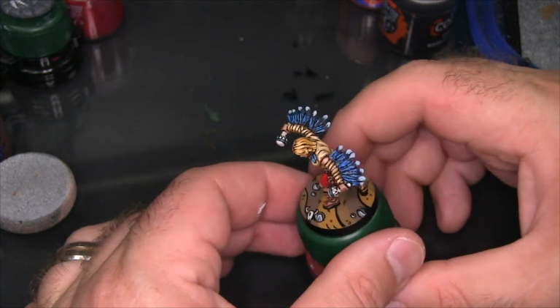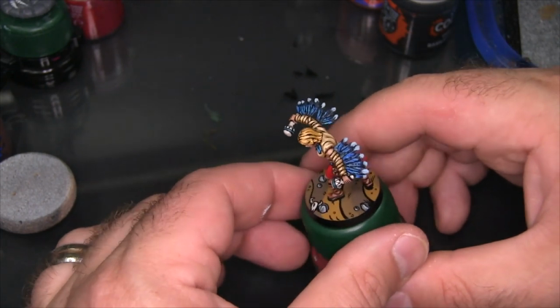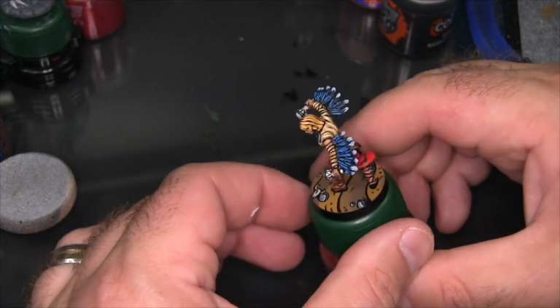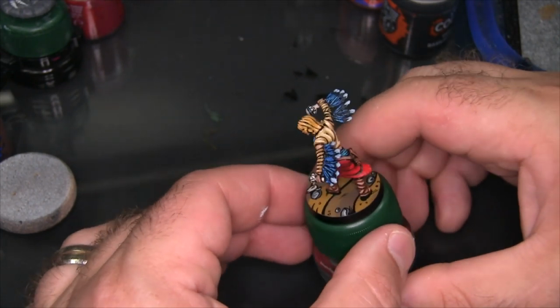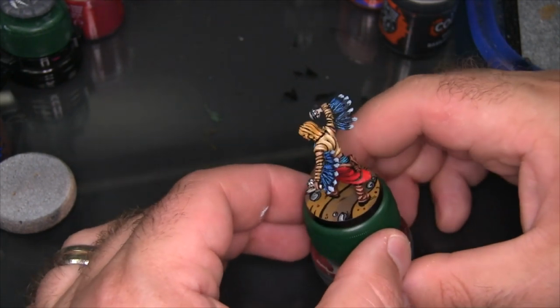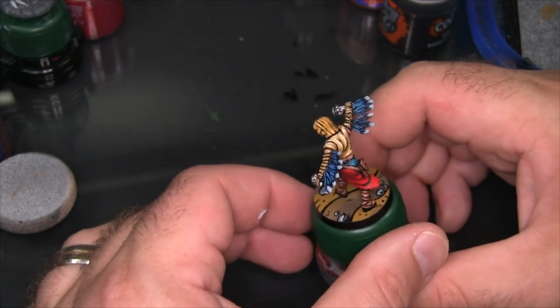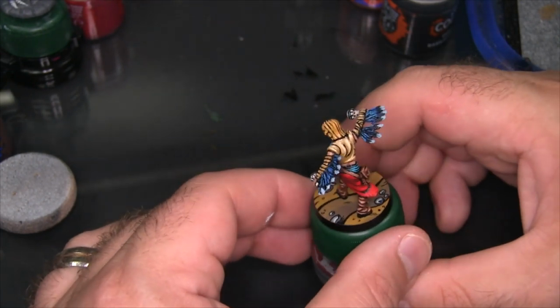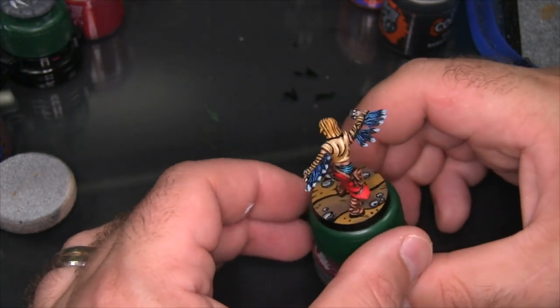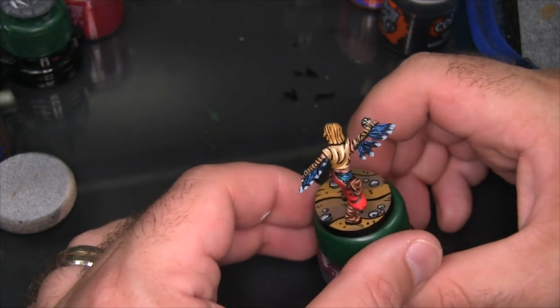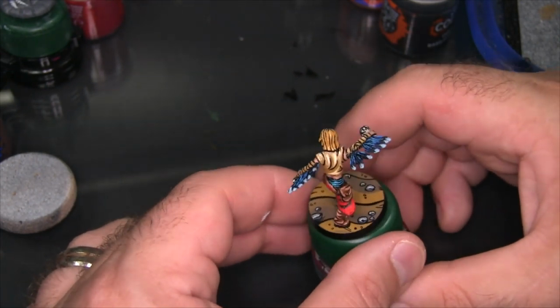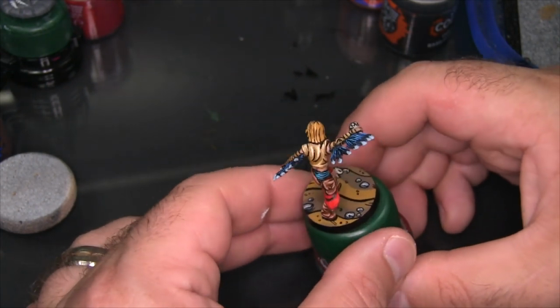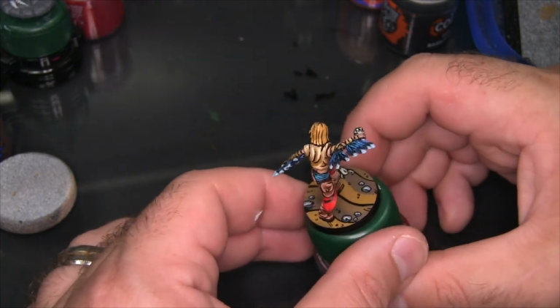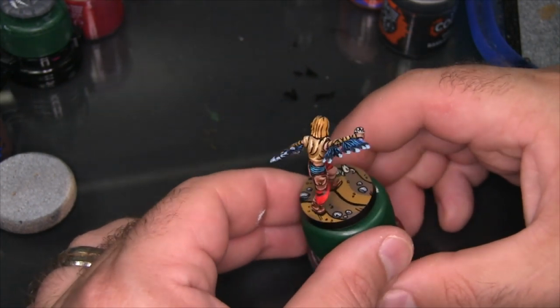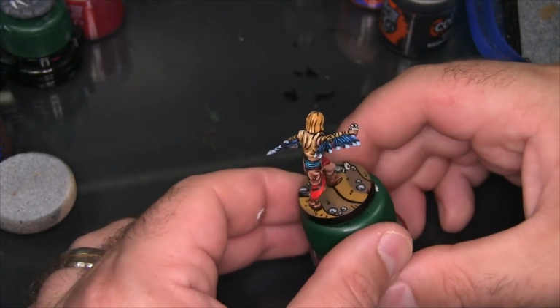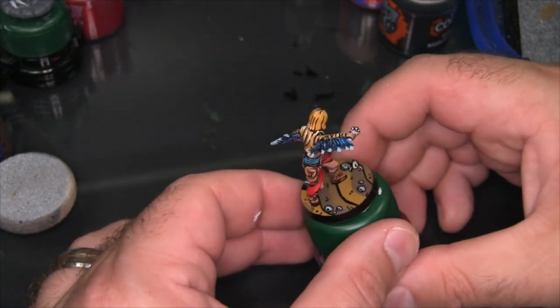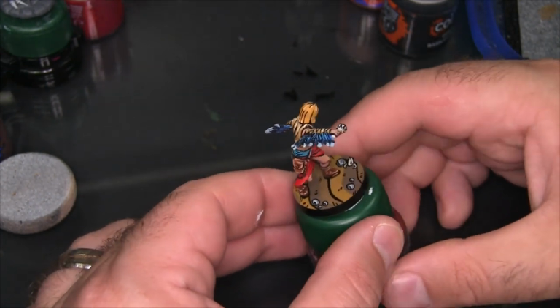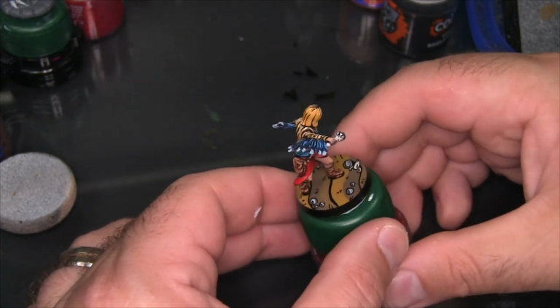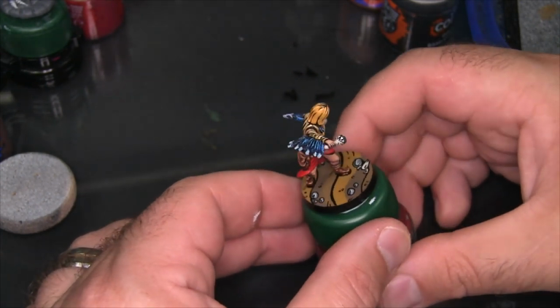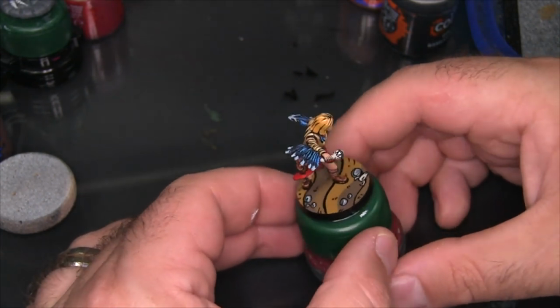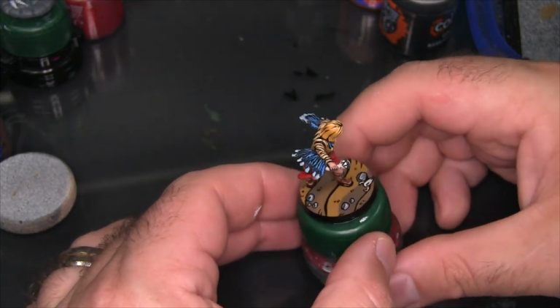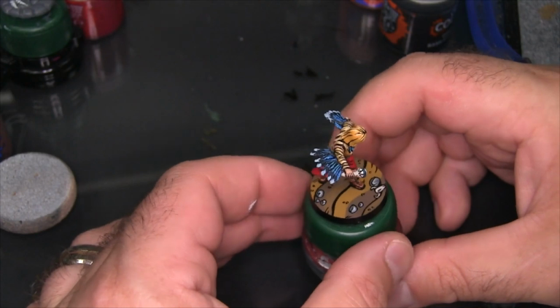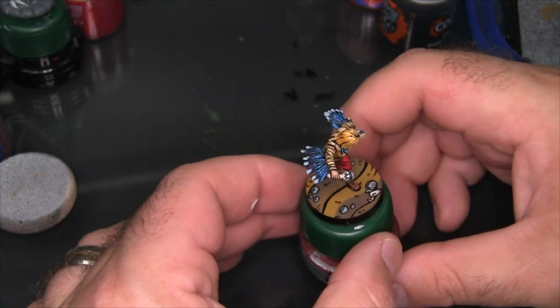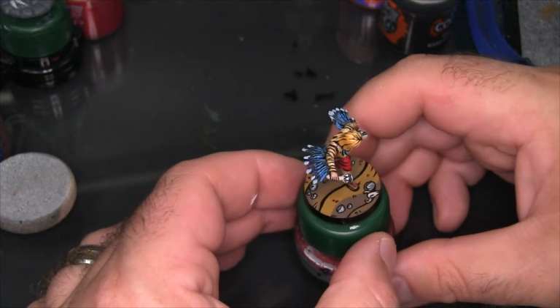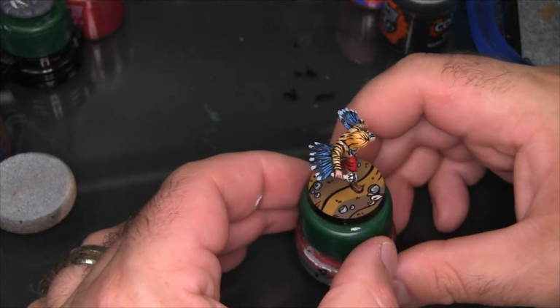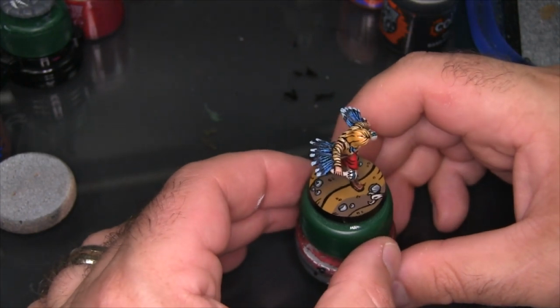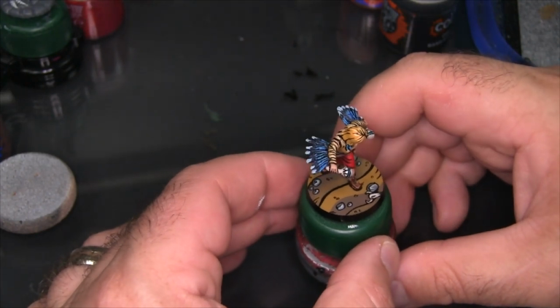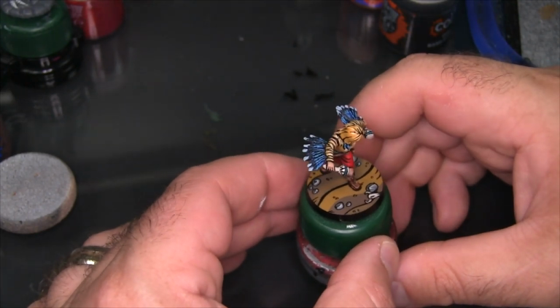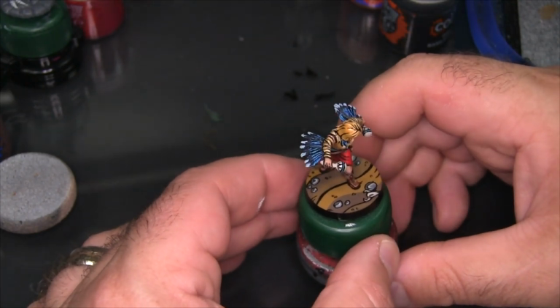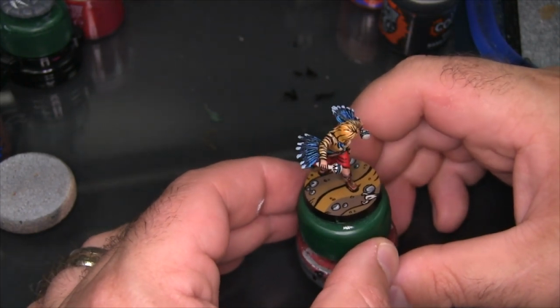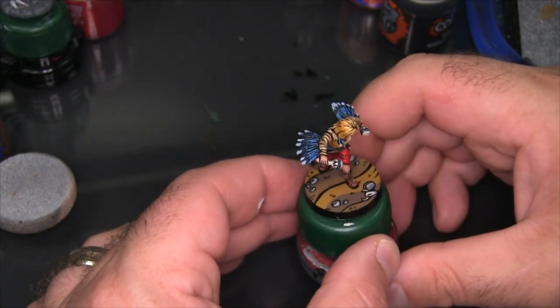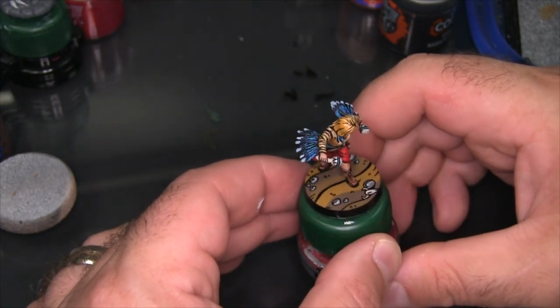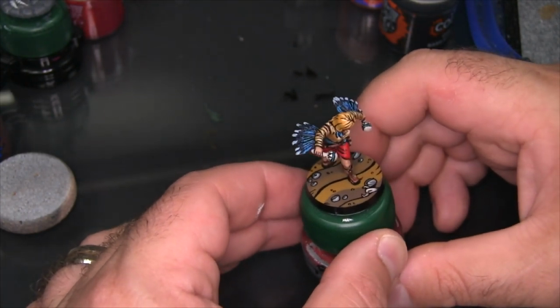We've got a model on the base, which is really what the base is all about. The model featured here is Wildwing from Freeblades by DGS Games.